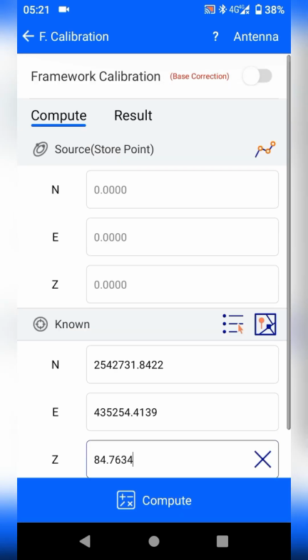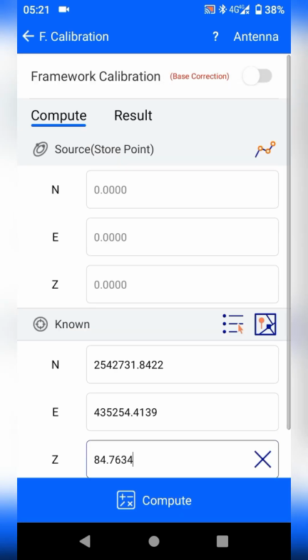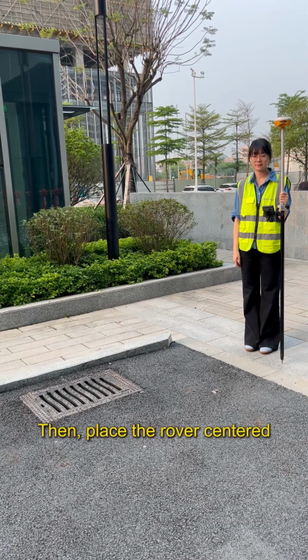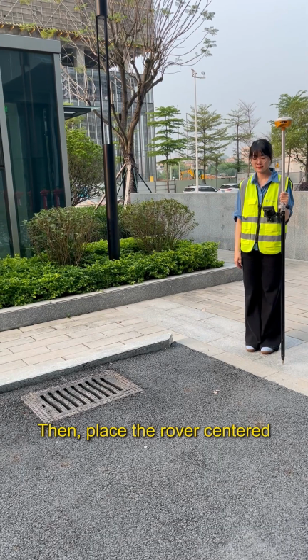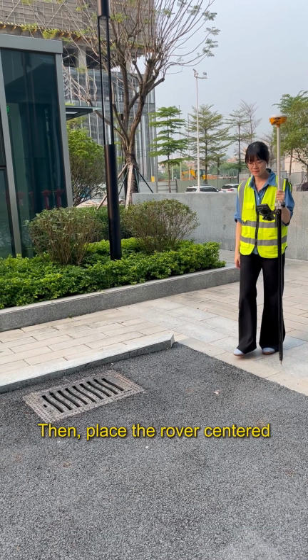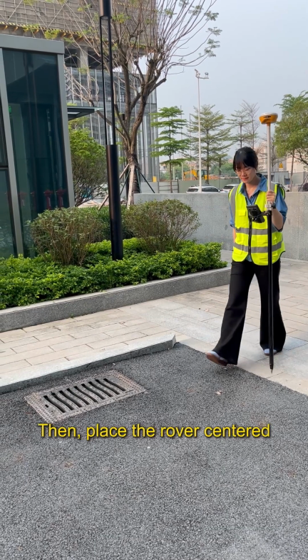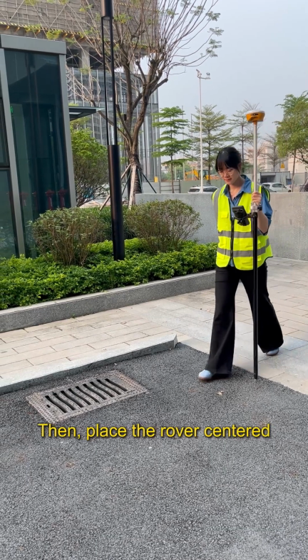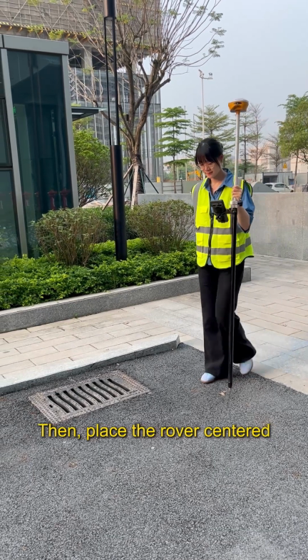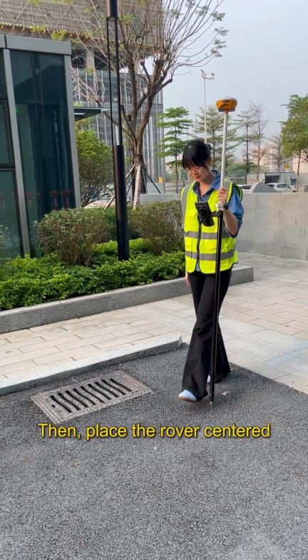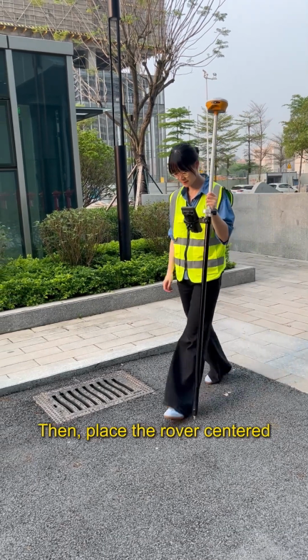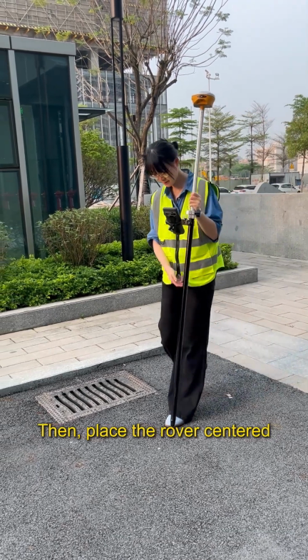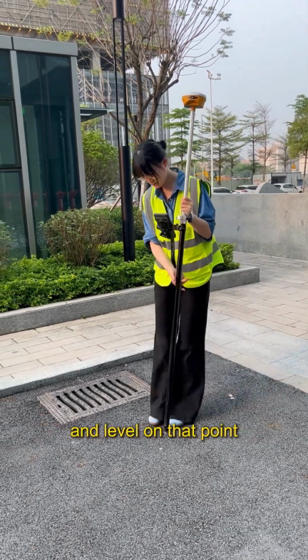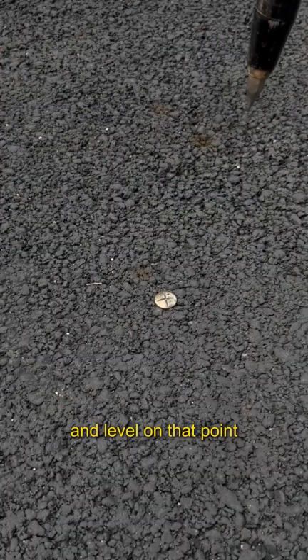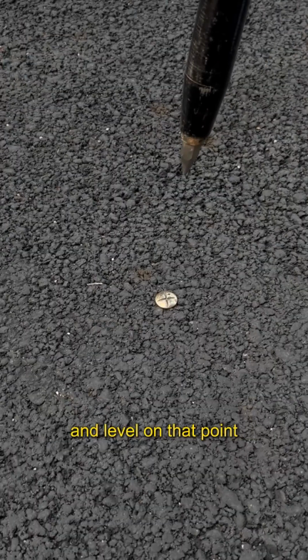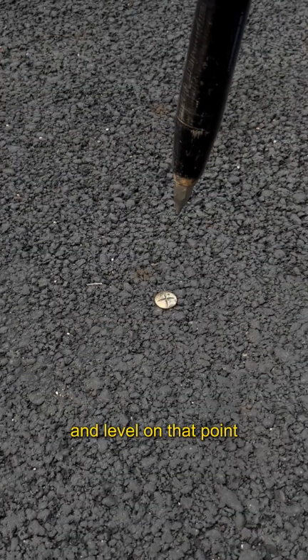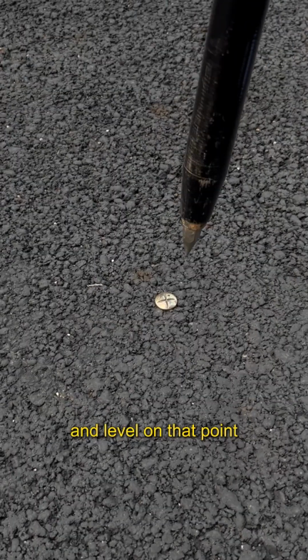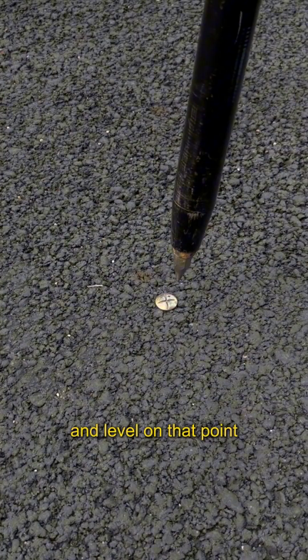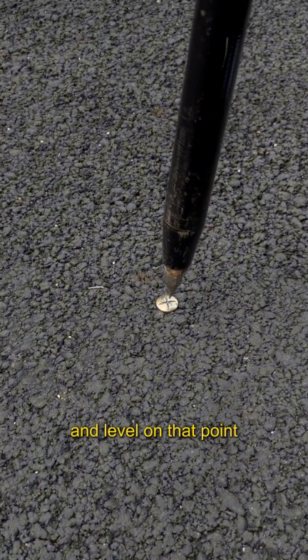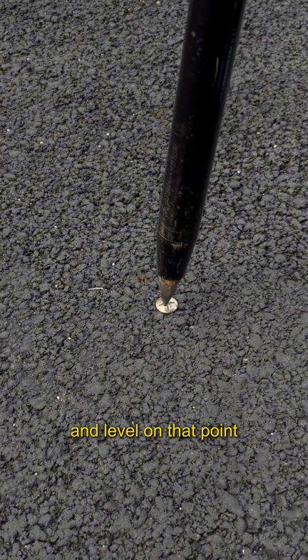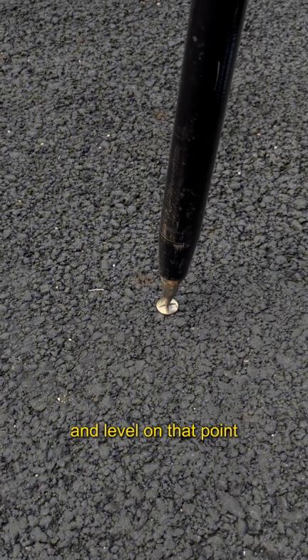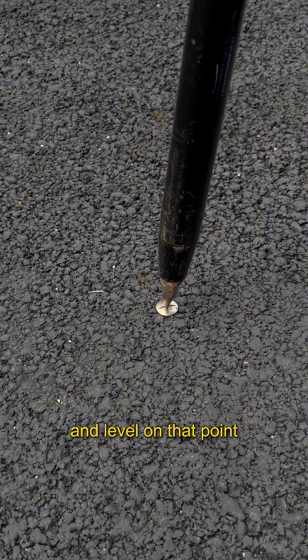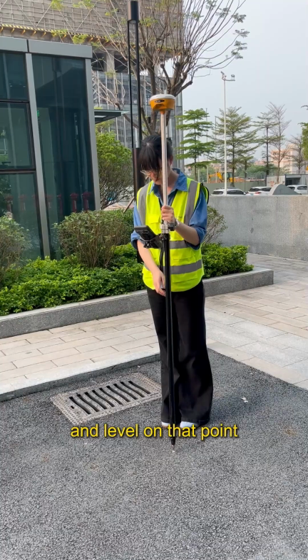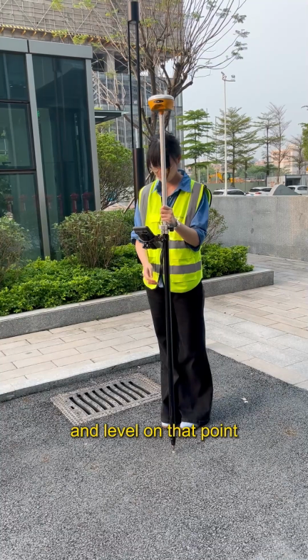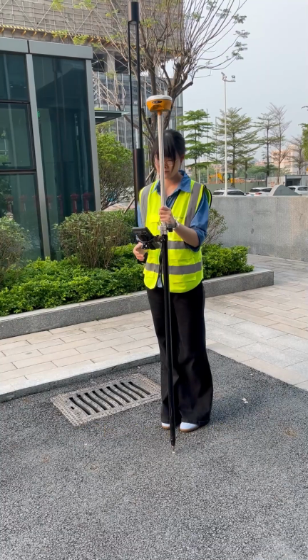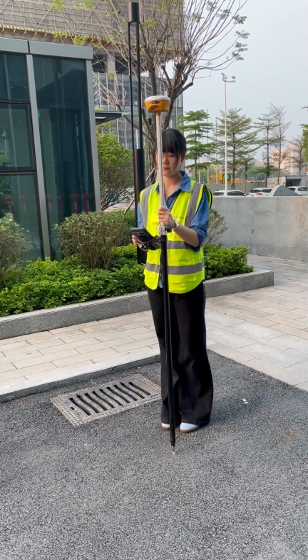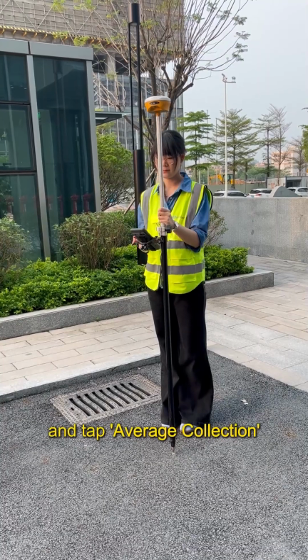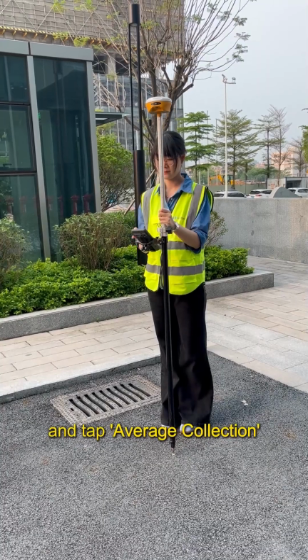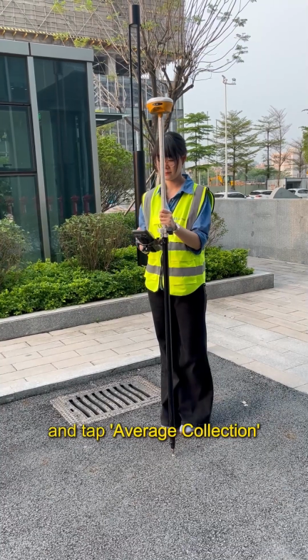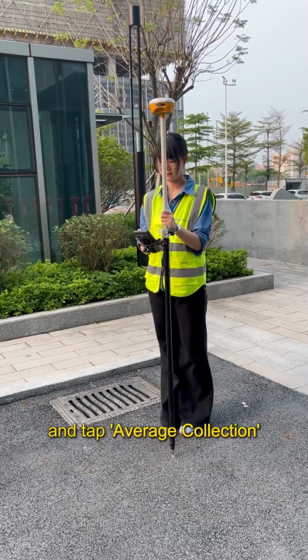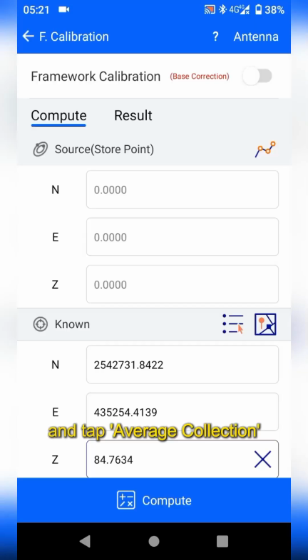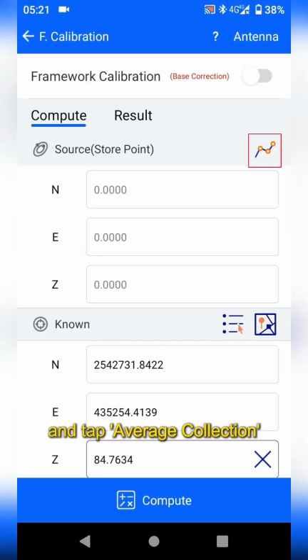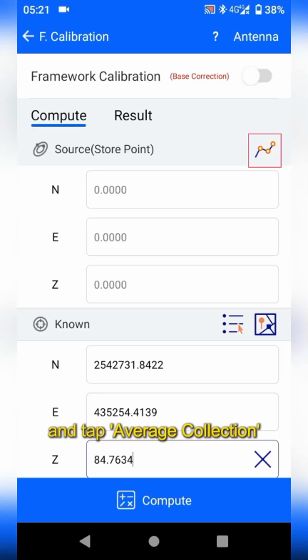Then, place the rover centered and level on that point, and tap Average Collection.